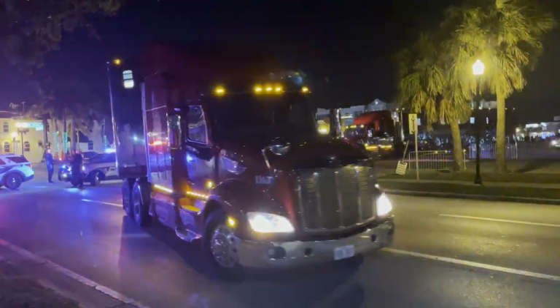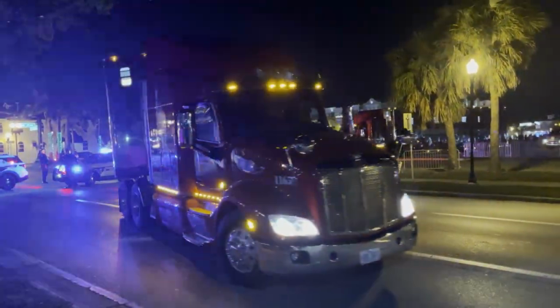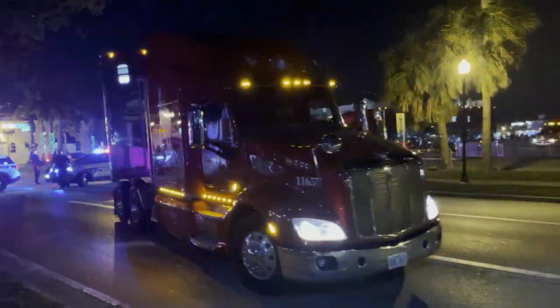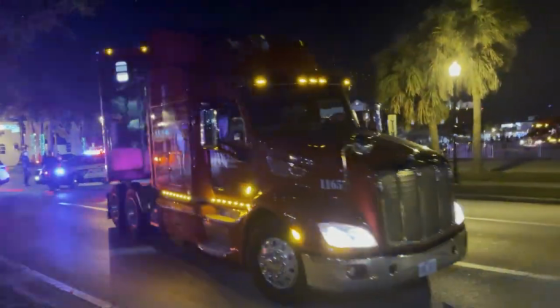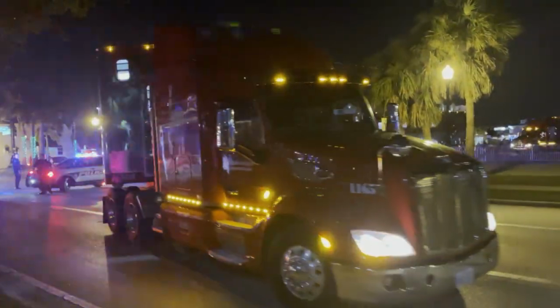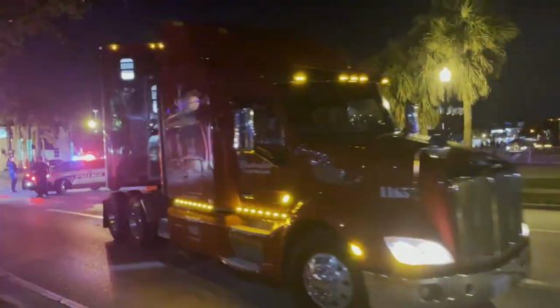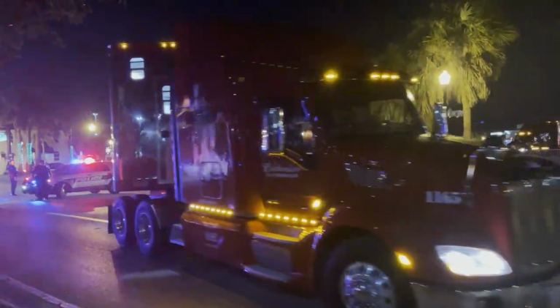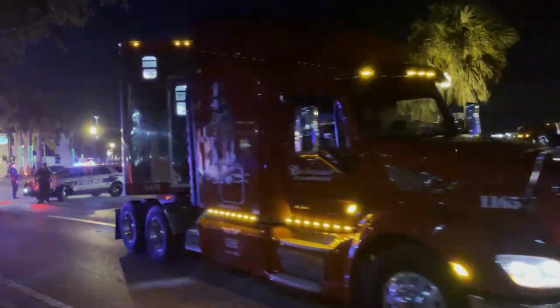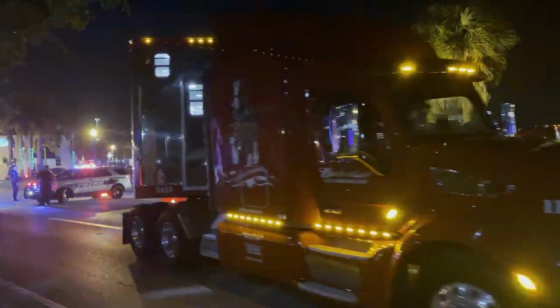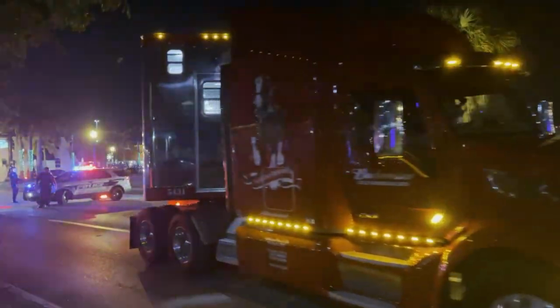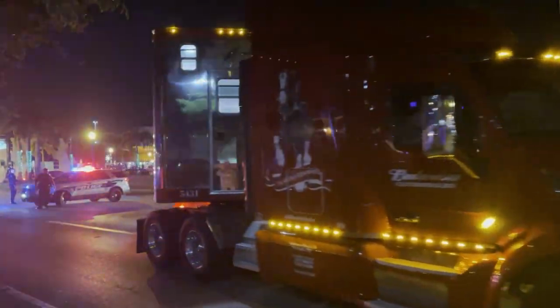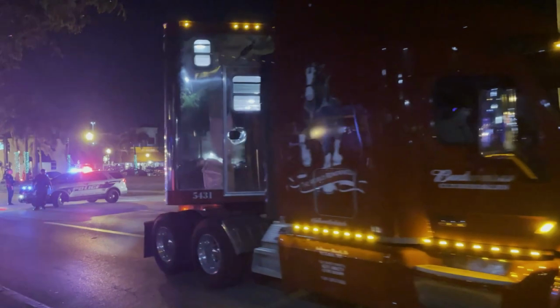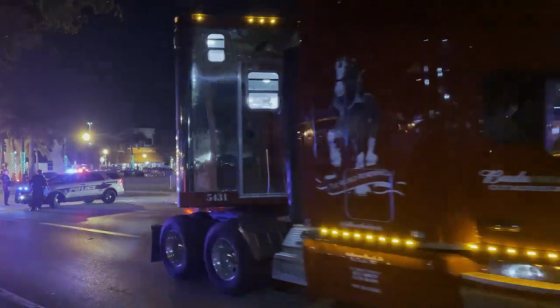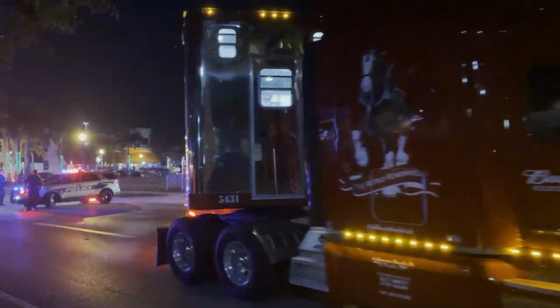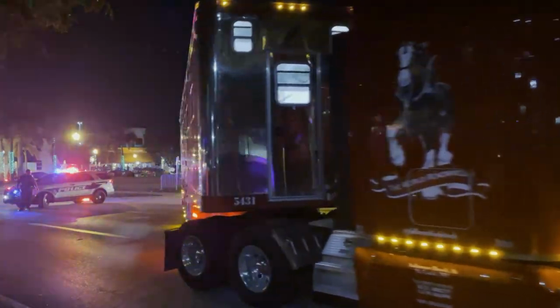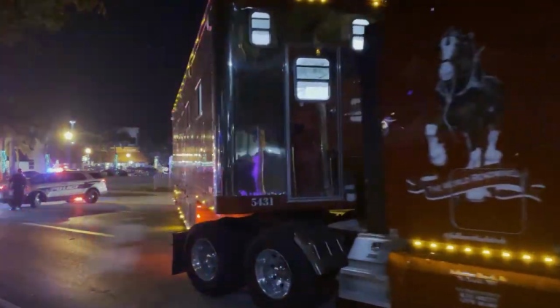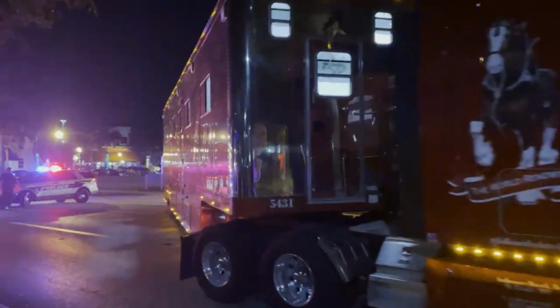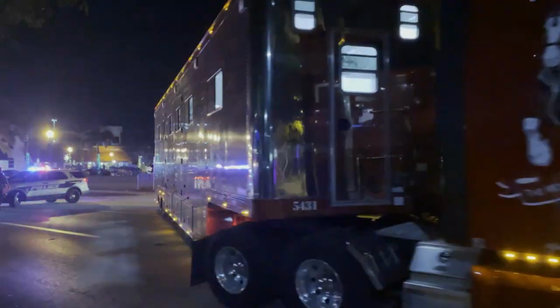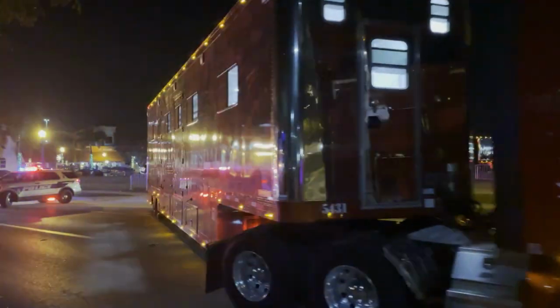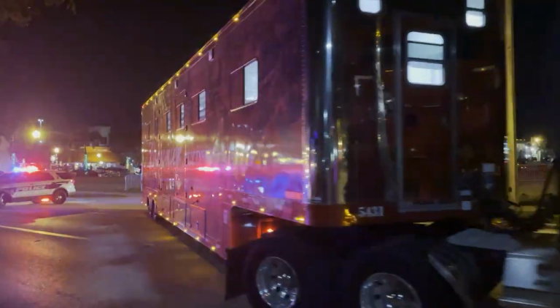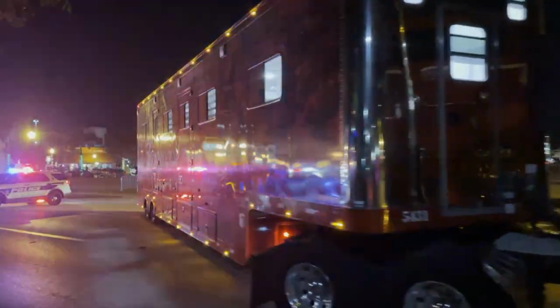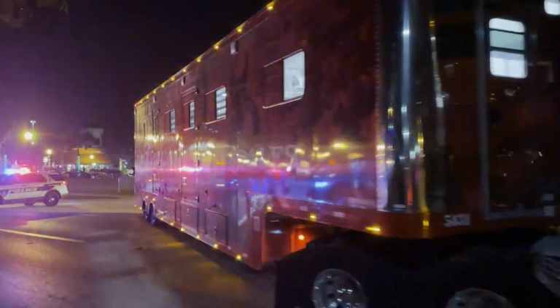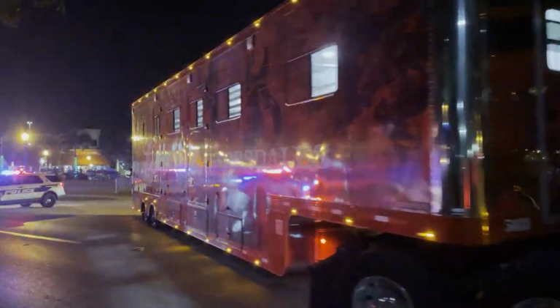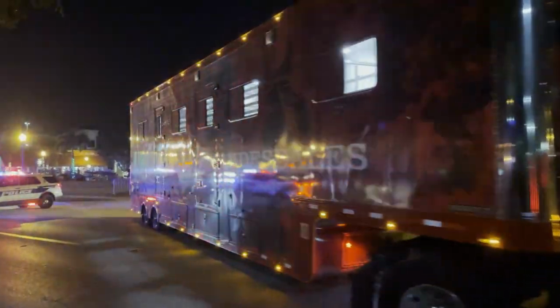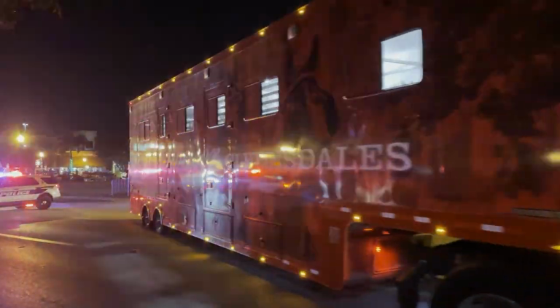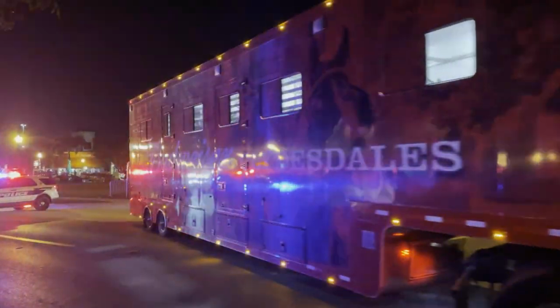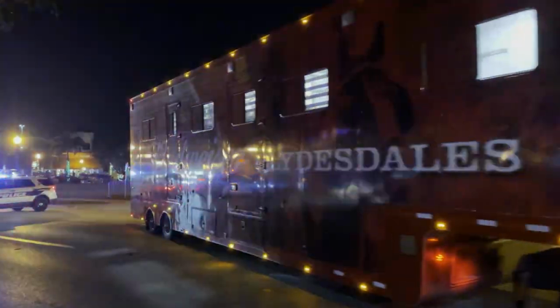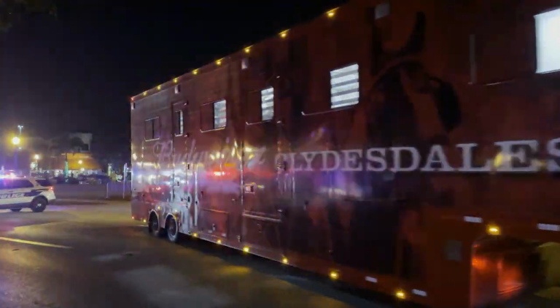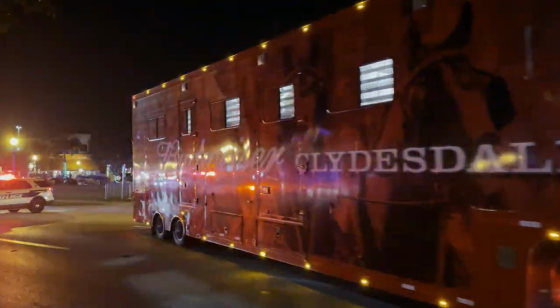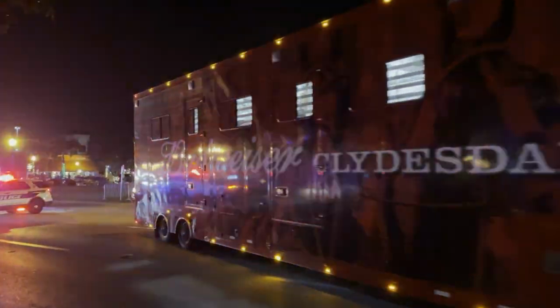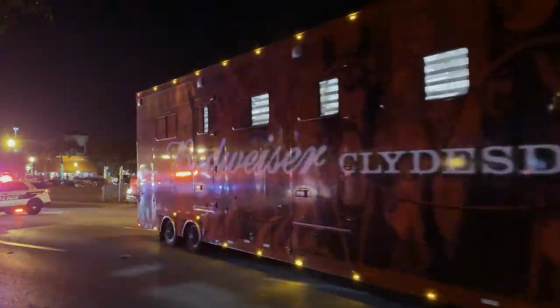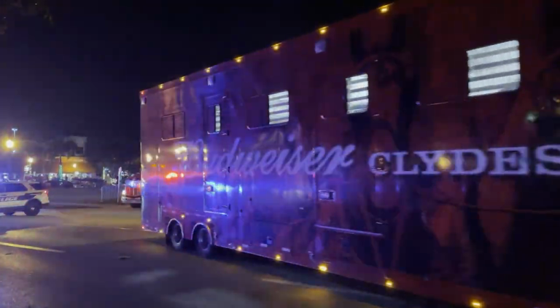We enjoyed watching the three Budweiser Clydesdale trucks park.